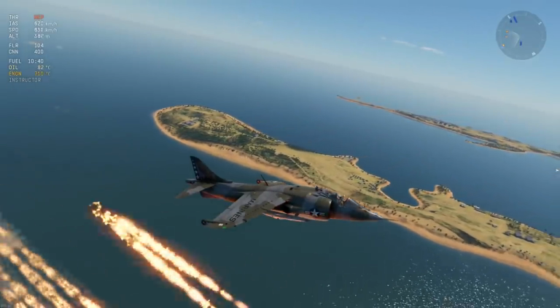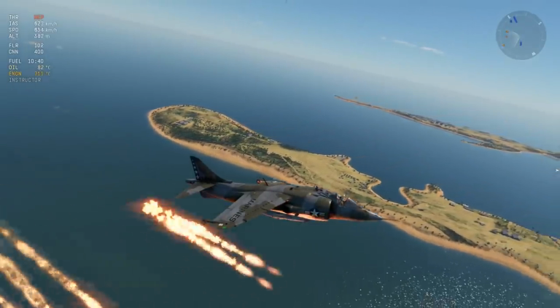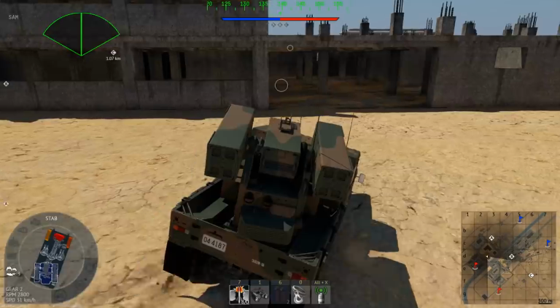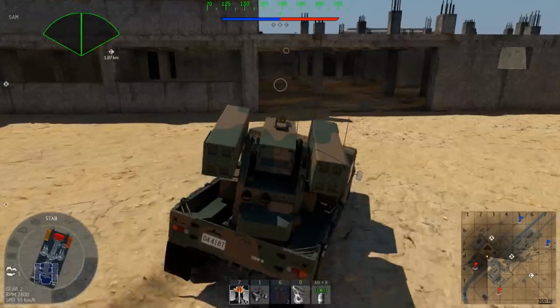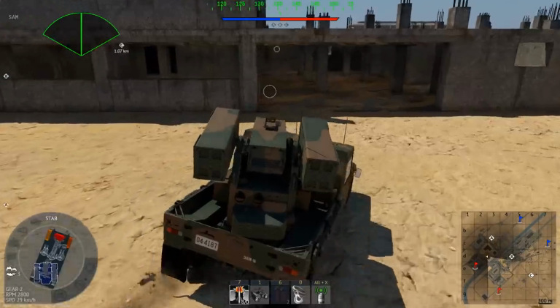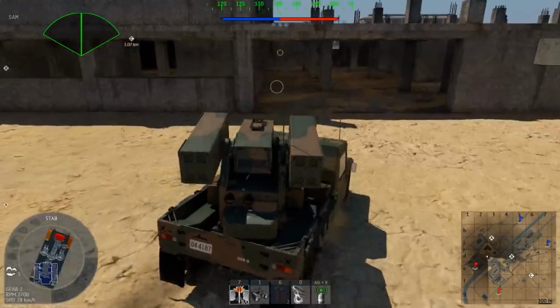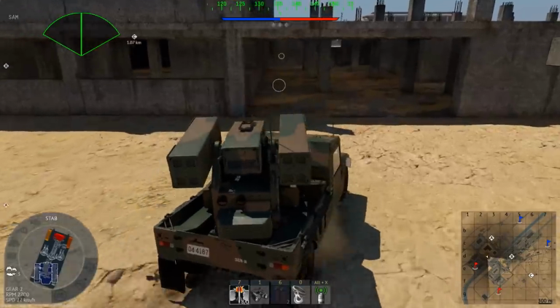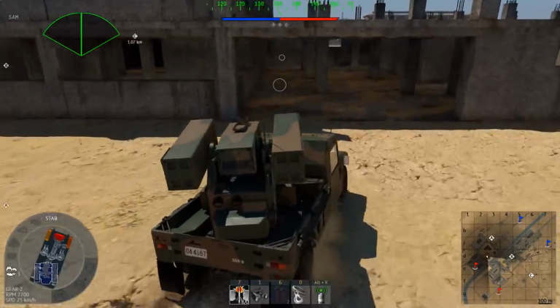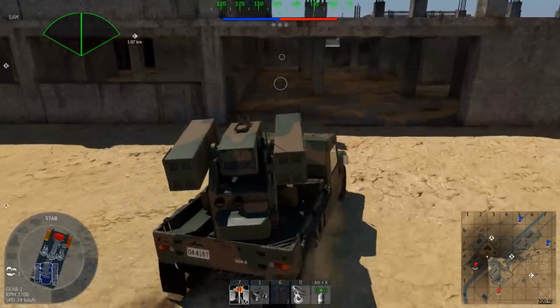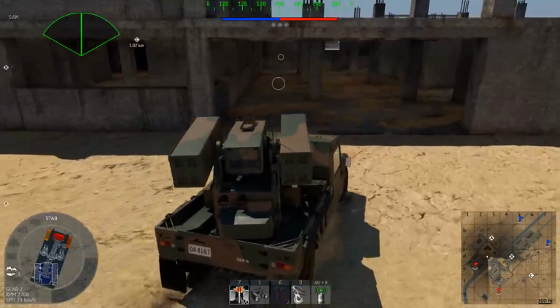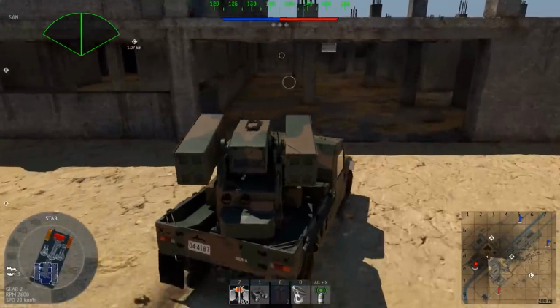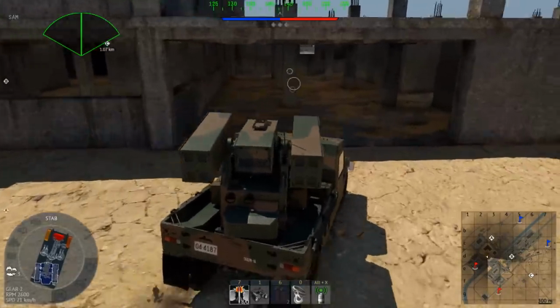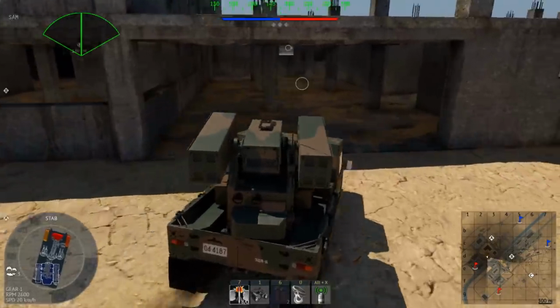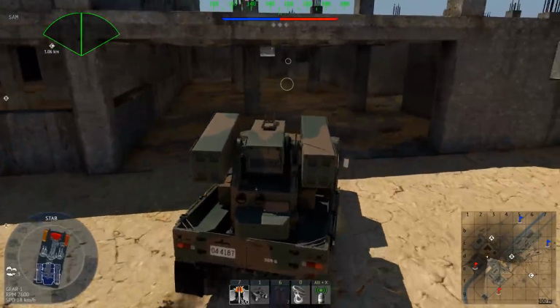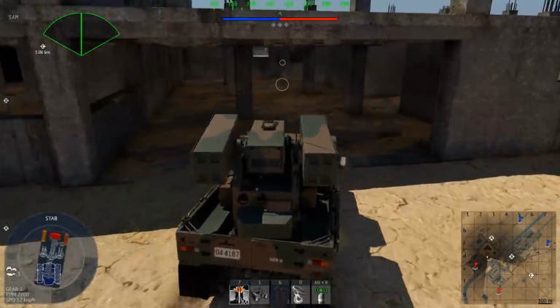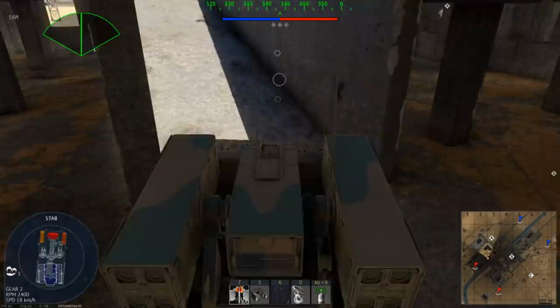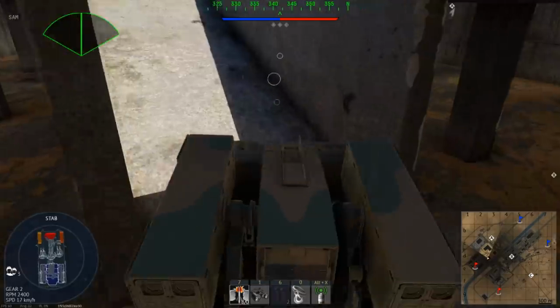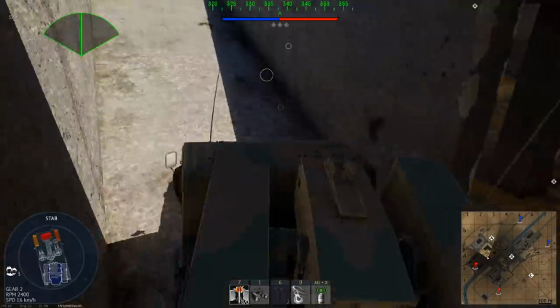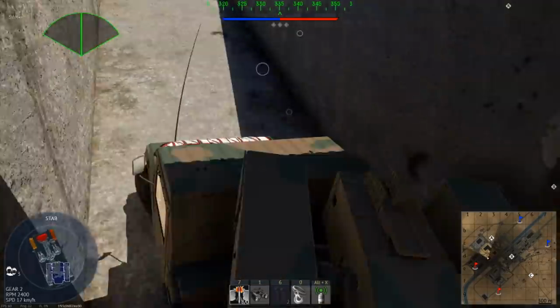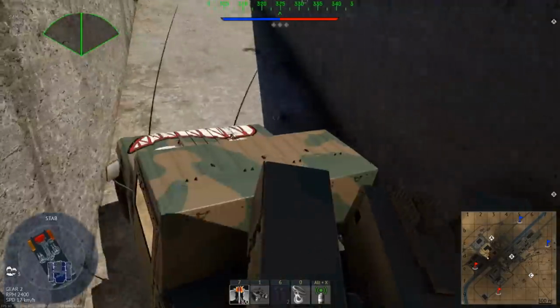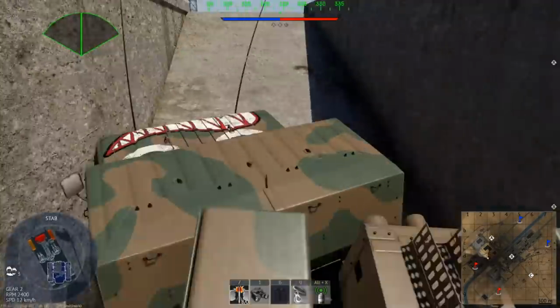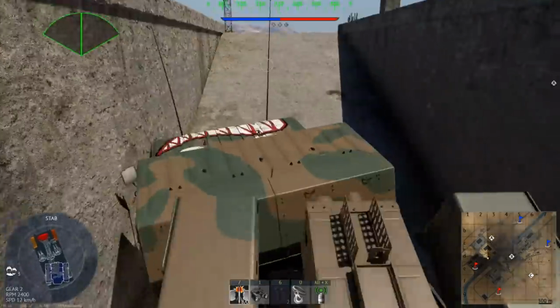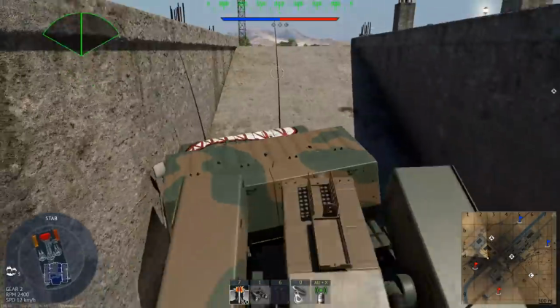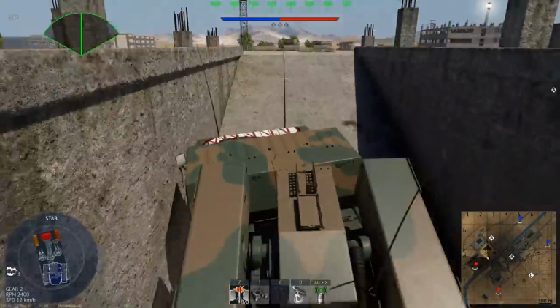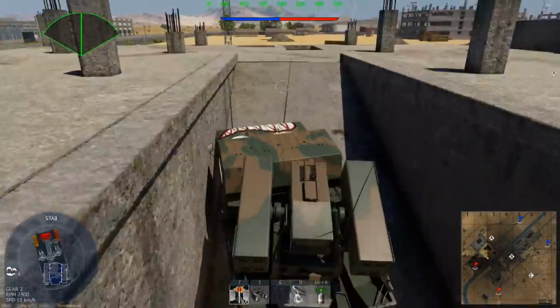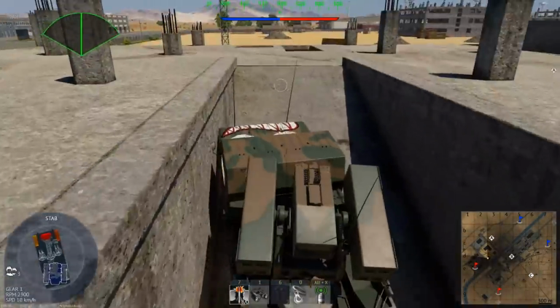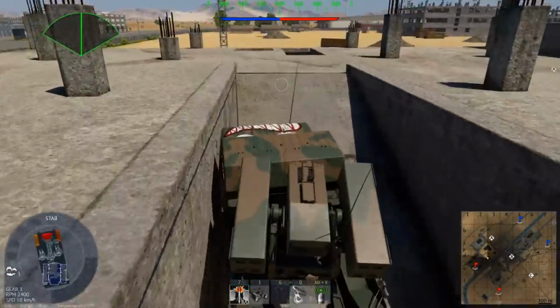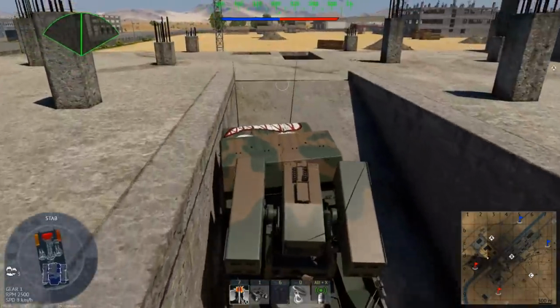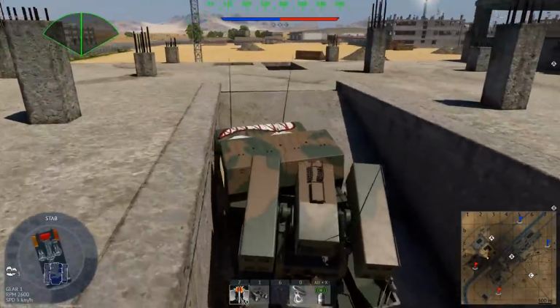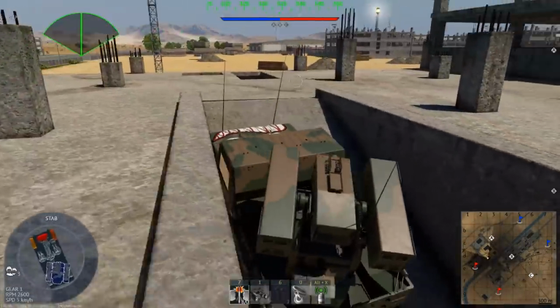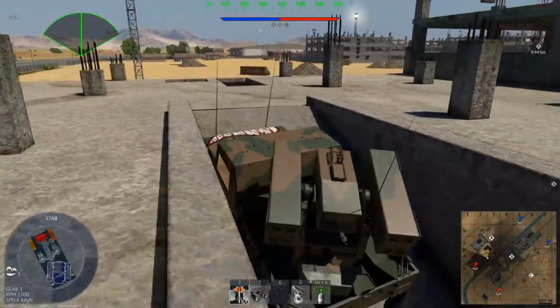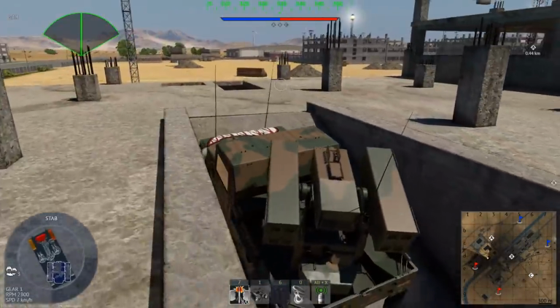The concrete buildings on Spaceport now allow you to actually go inside and climb up the ramps.